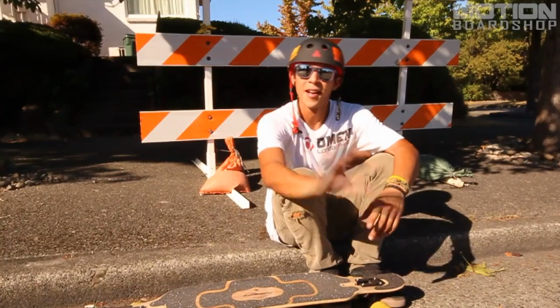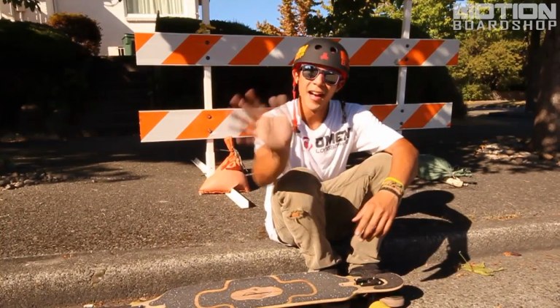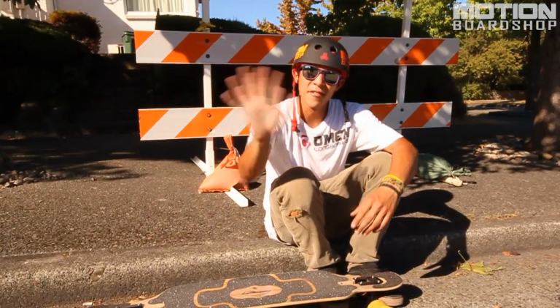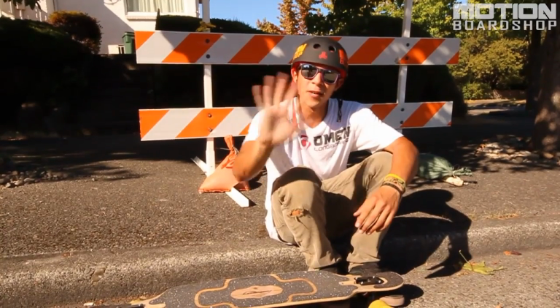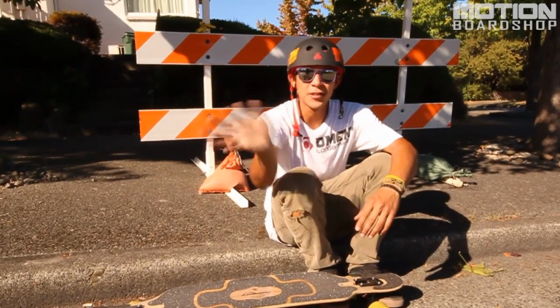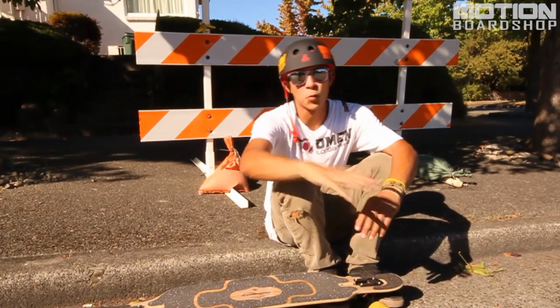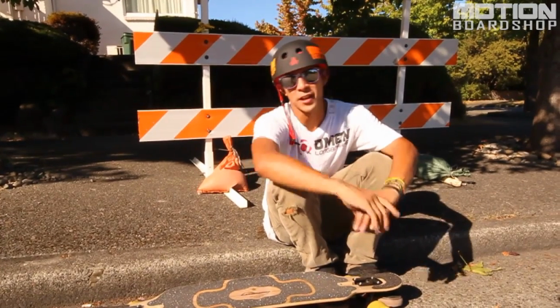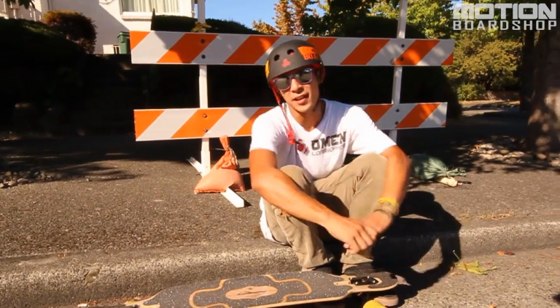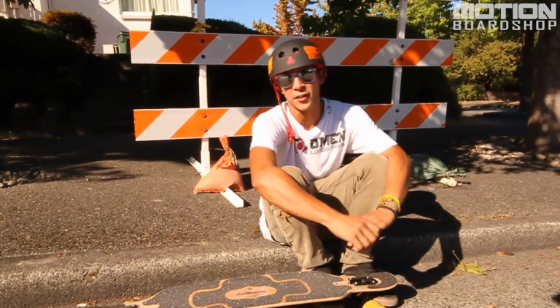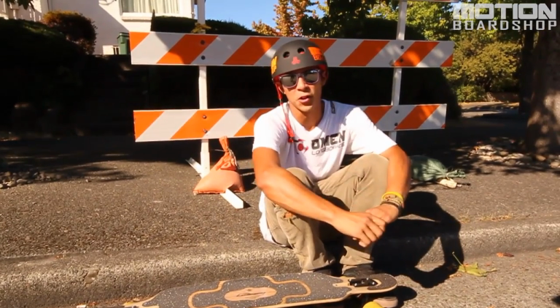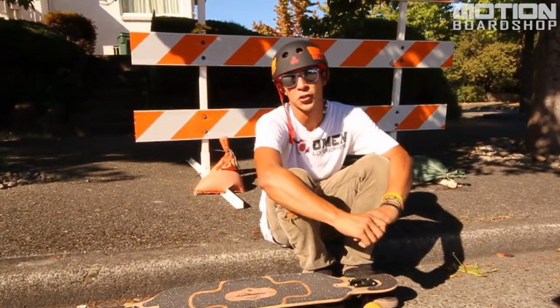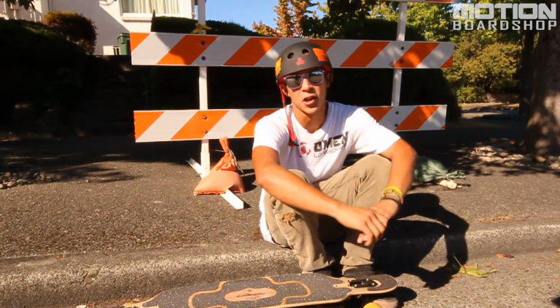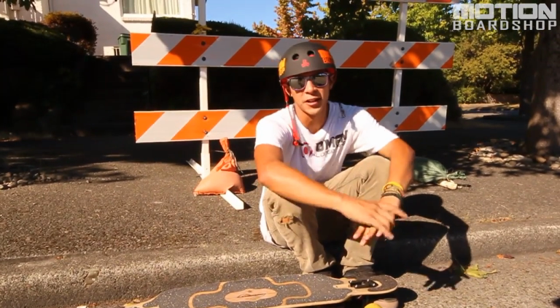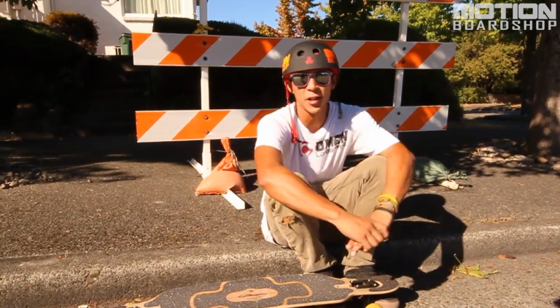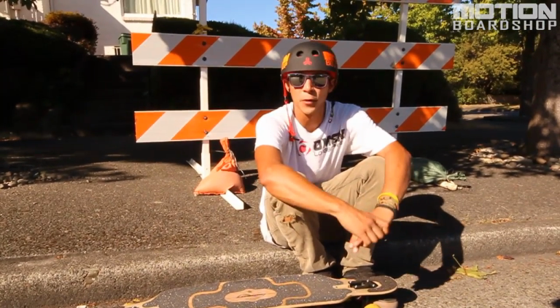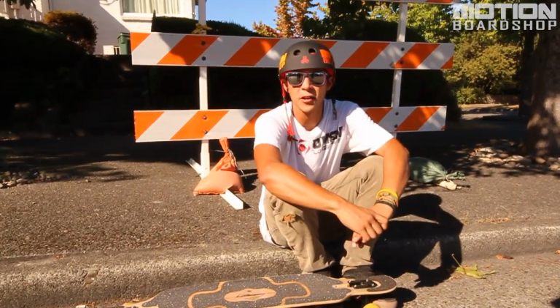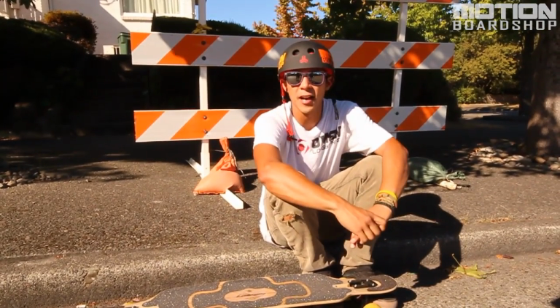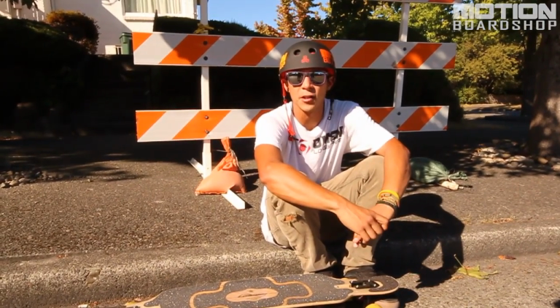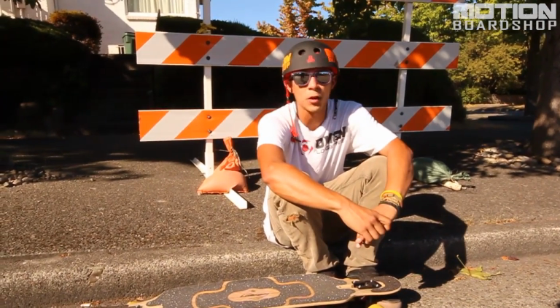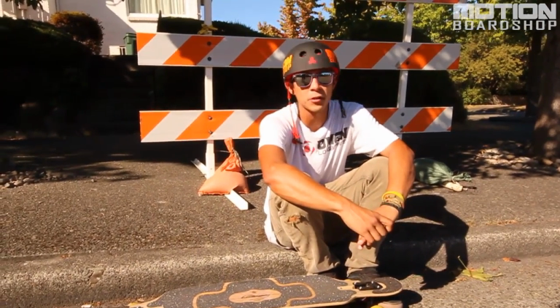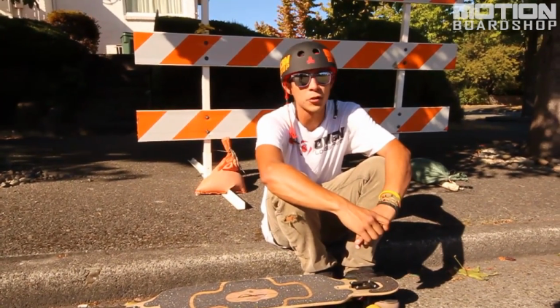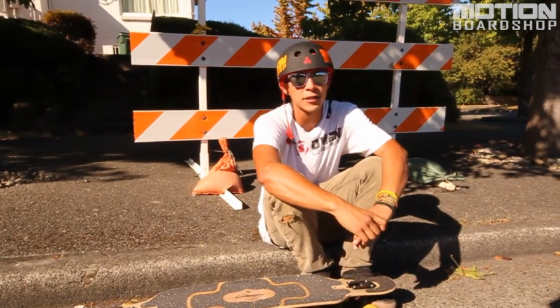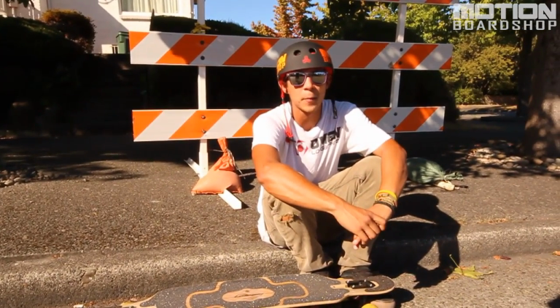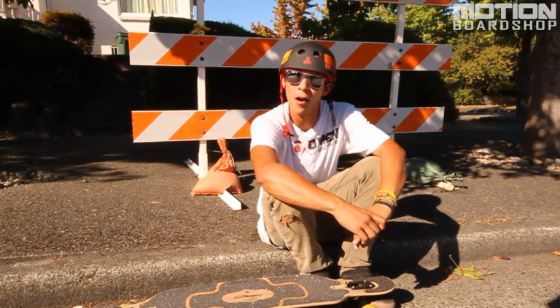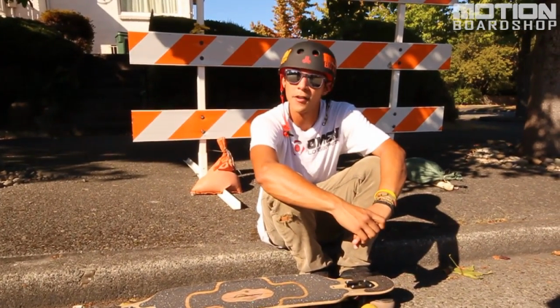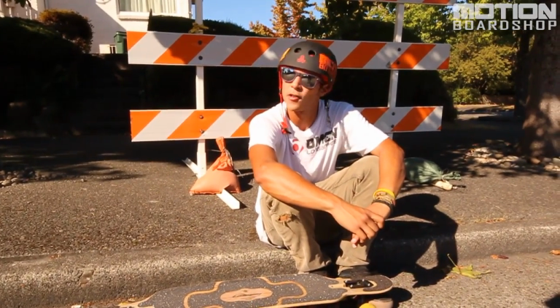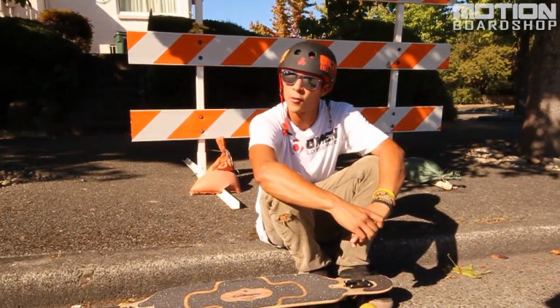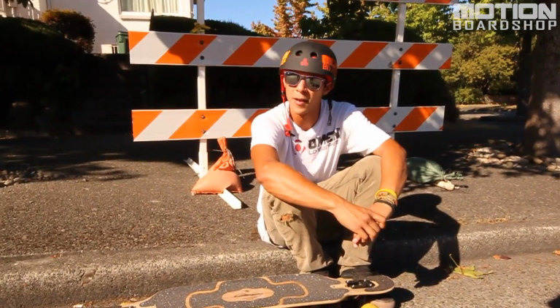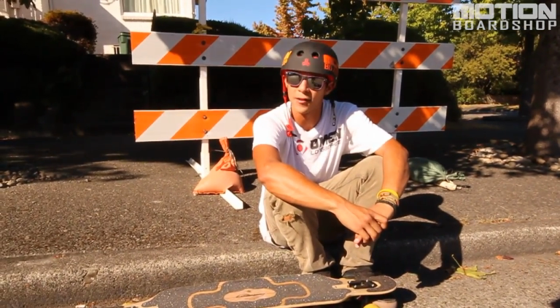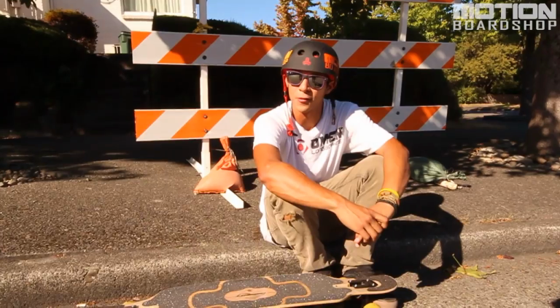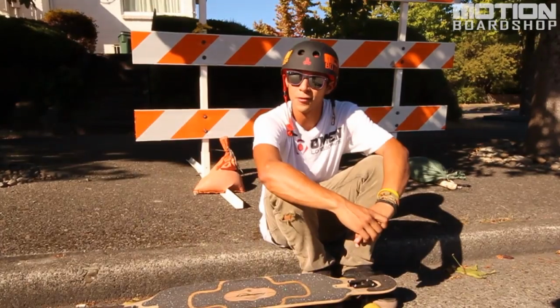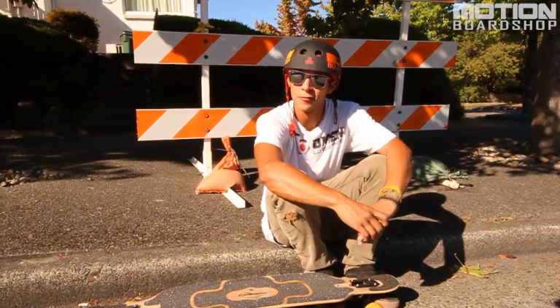Hi everybody, Sweaty Ethan Koshard here, bringing you guys a quick little trick tip on nose manuals.